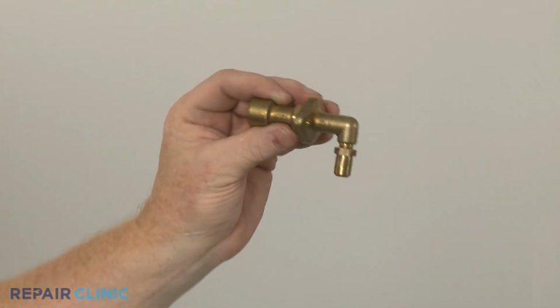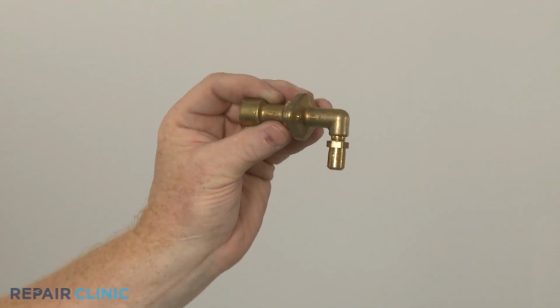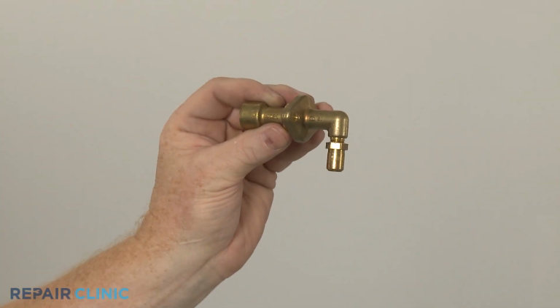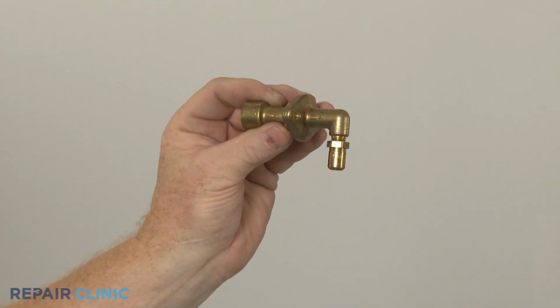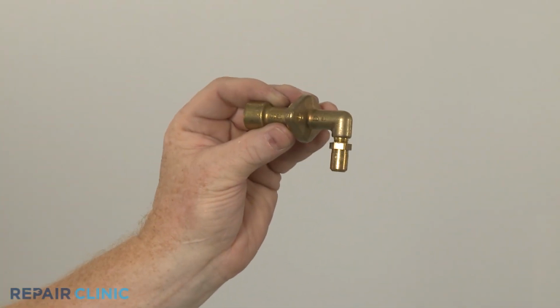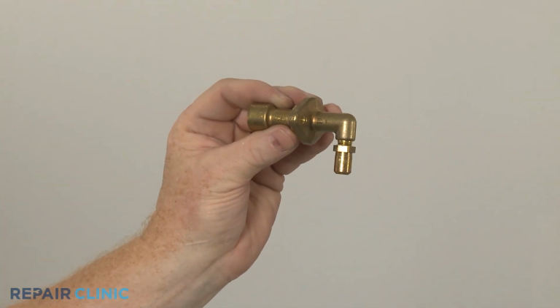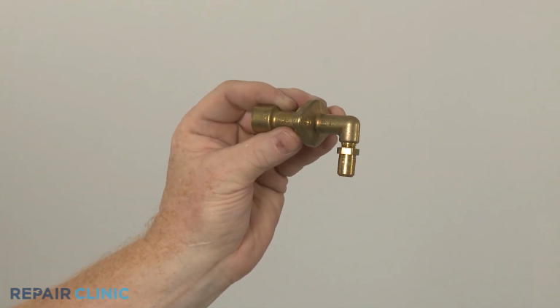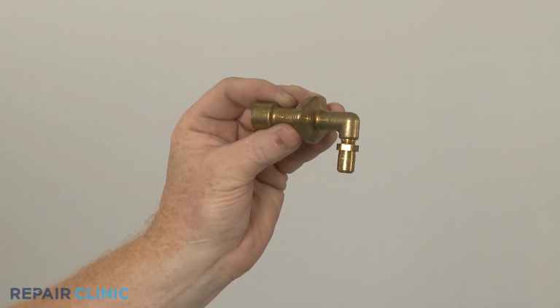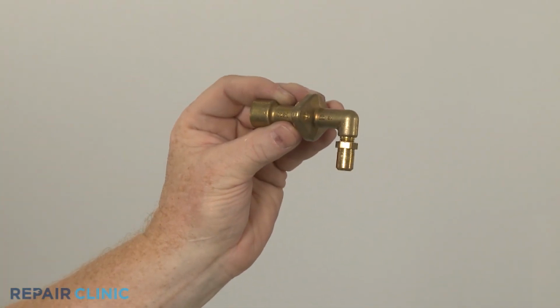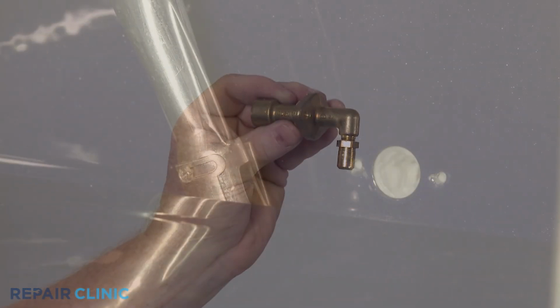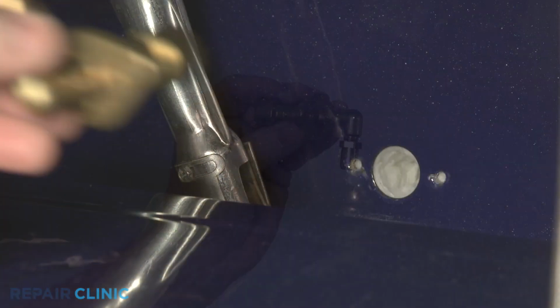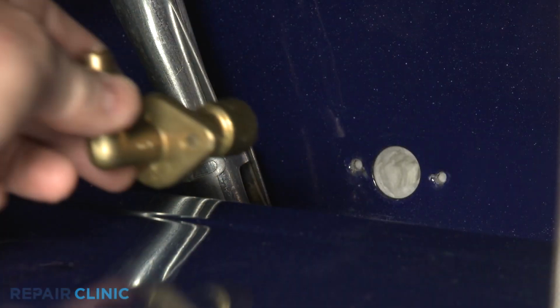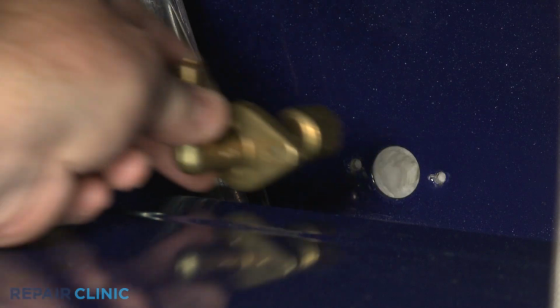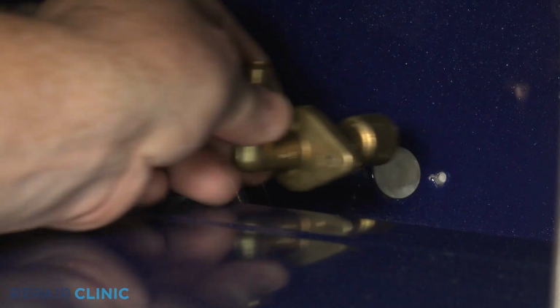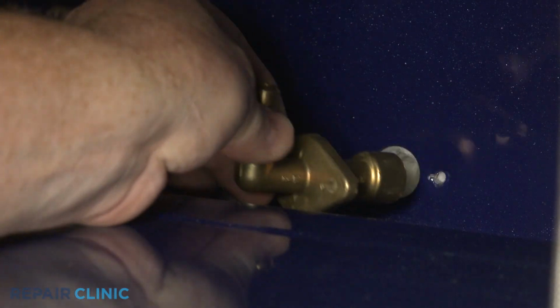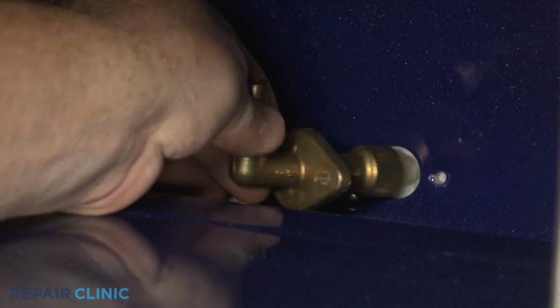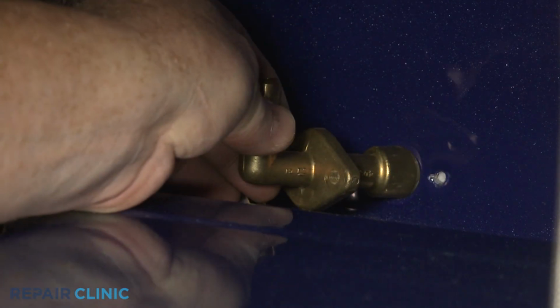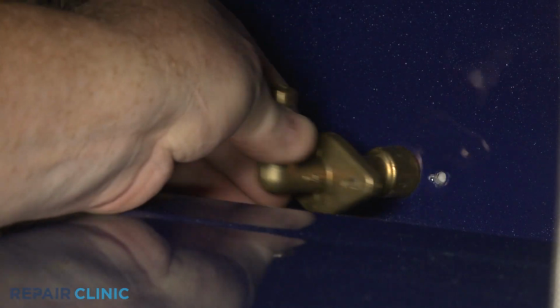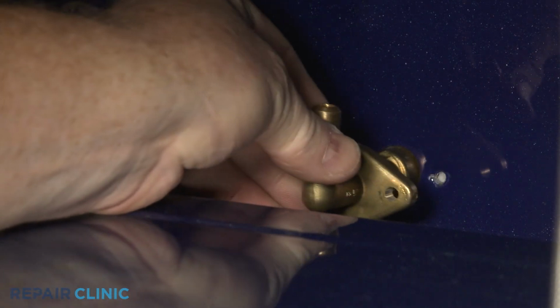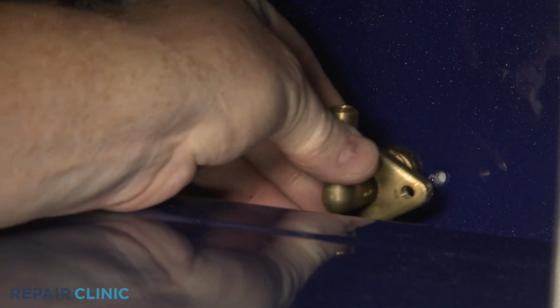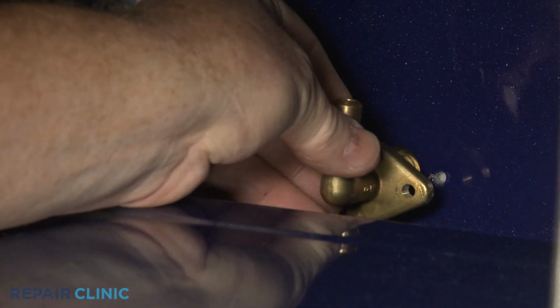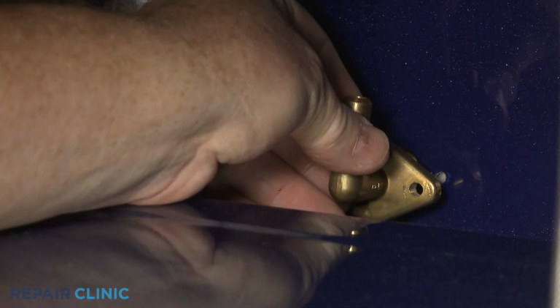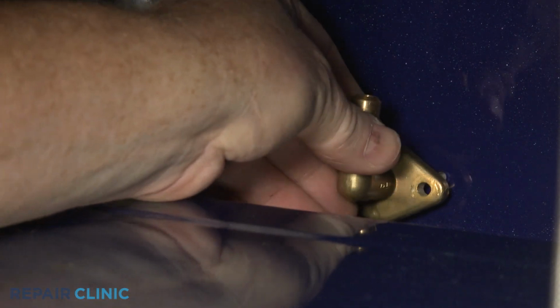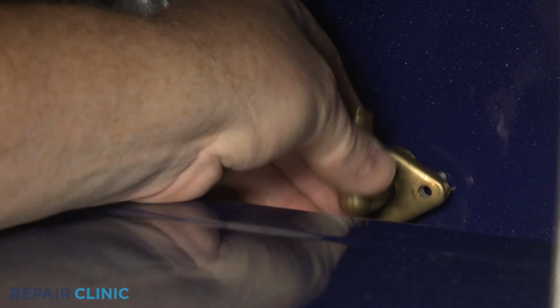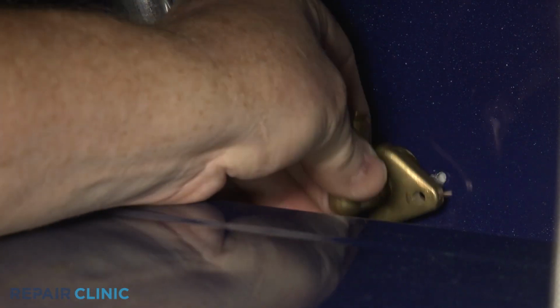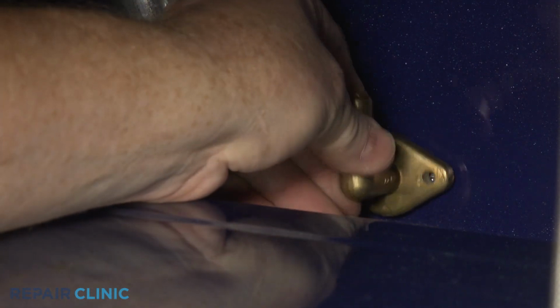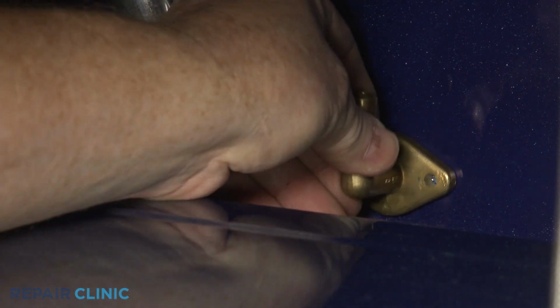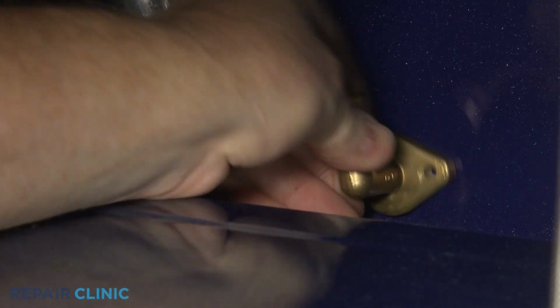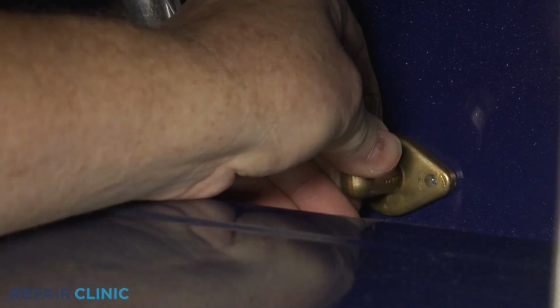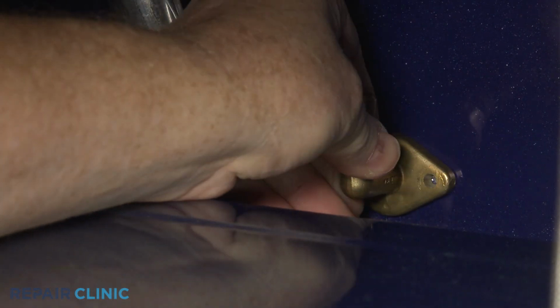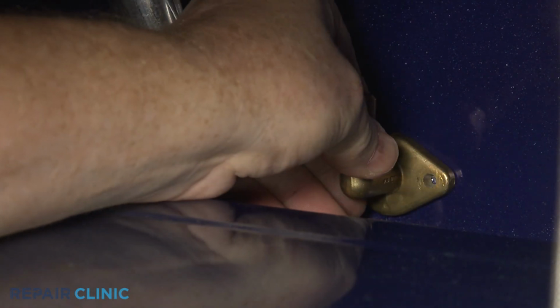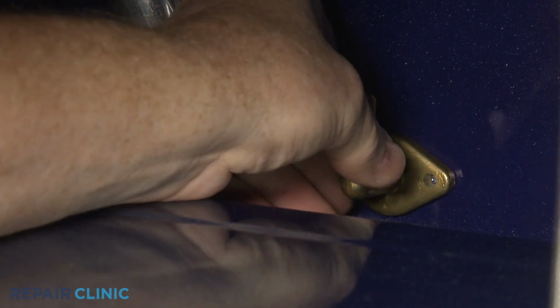Install the new broil orifice by positioning it on the rear of the oven, then thread the mounting screws to secure it.